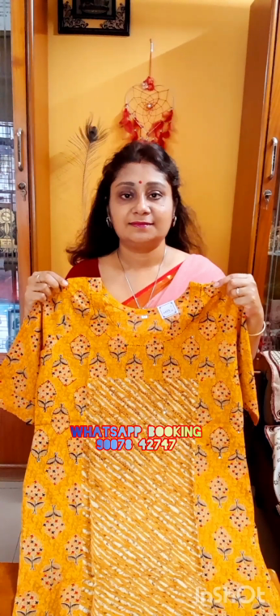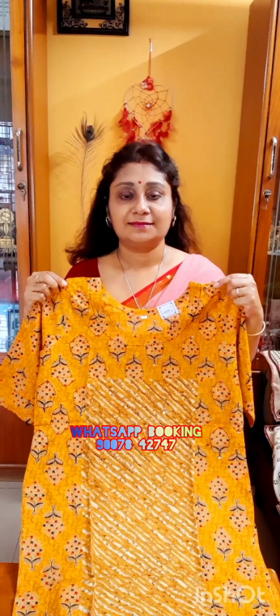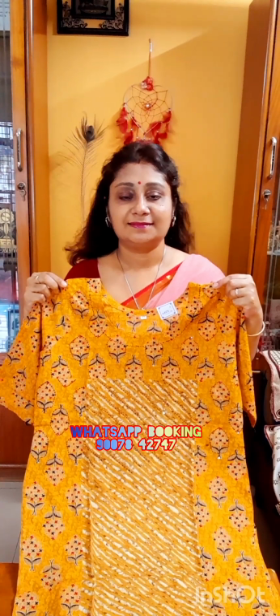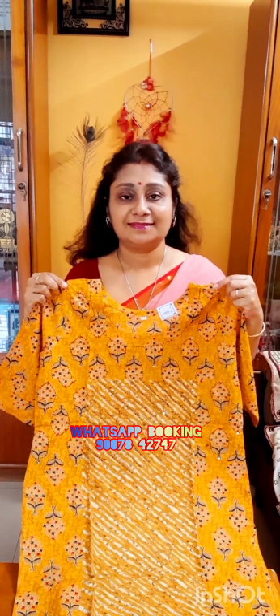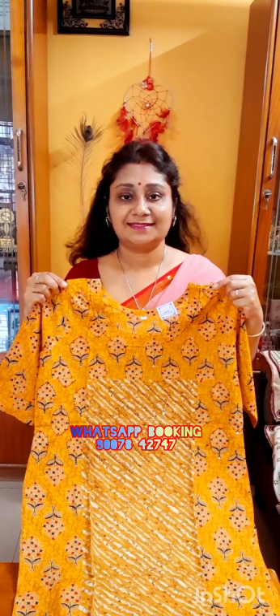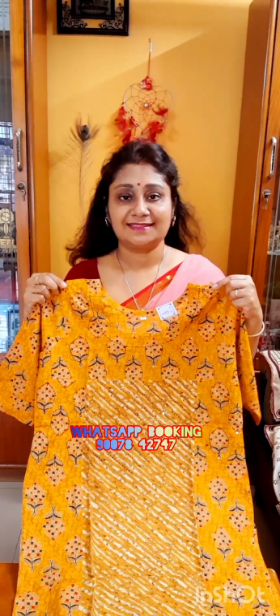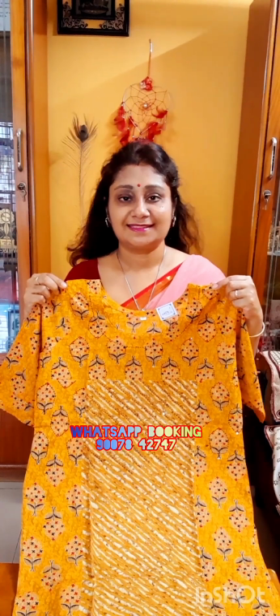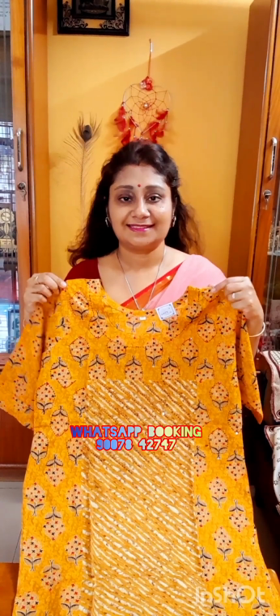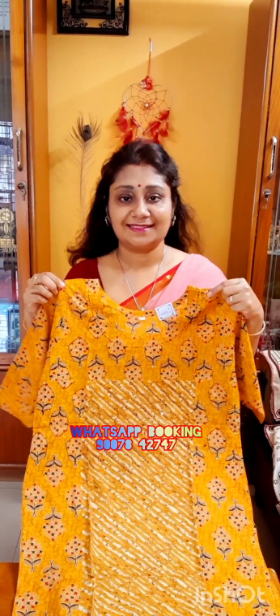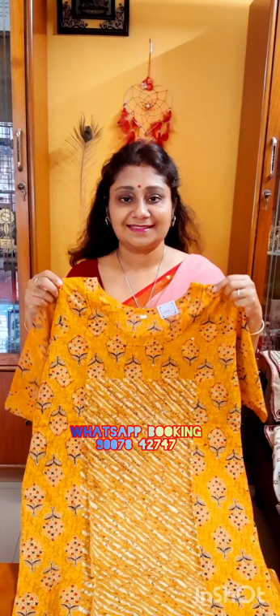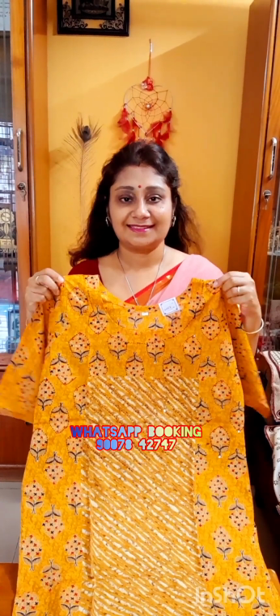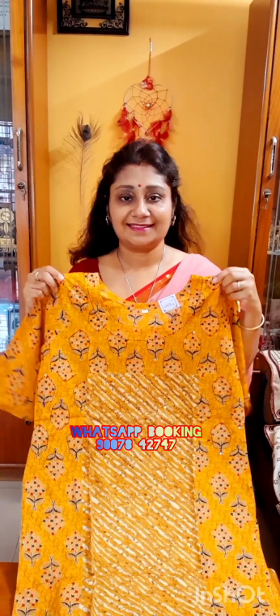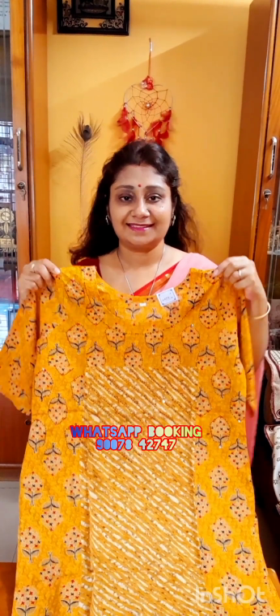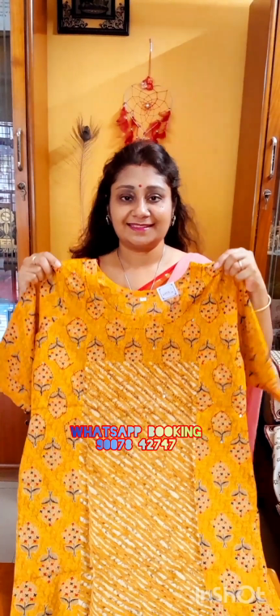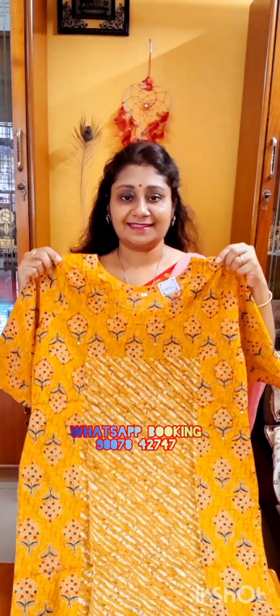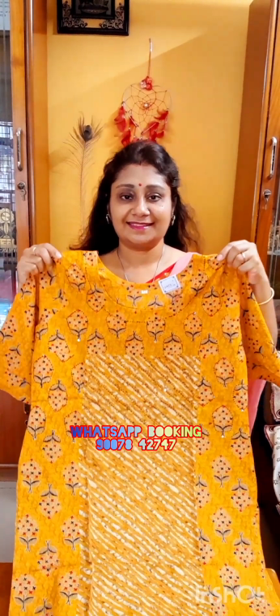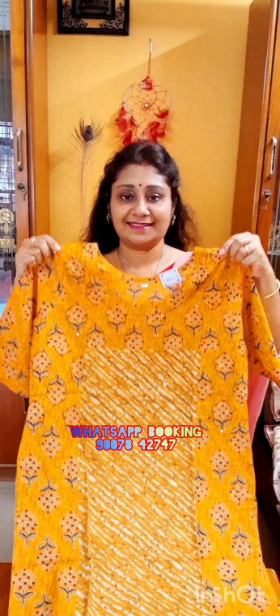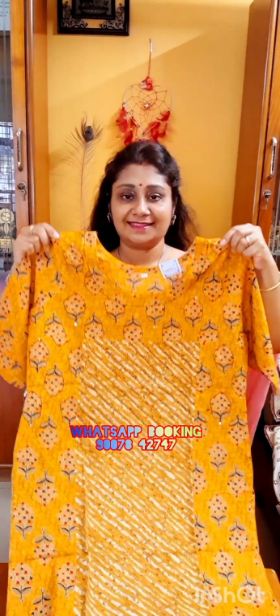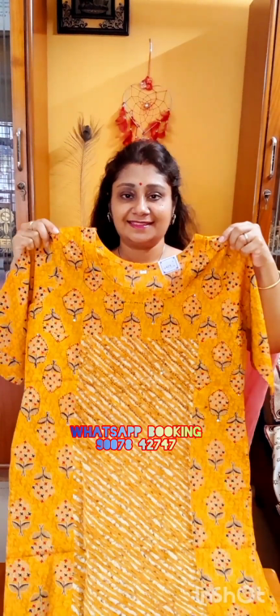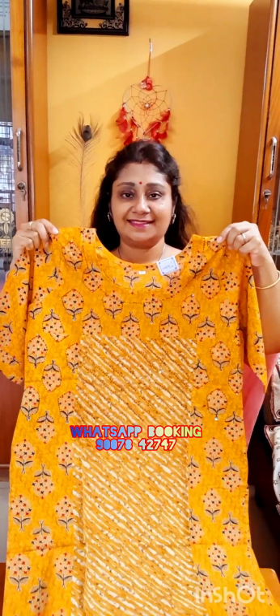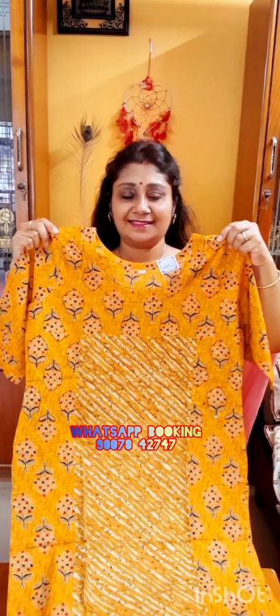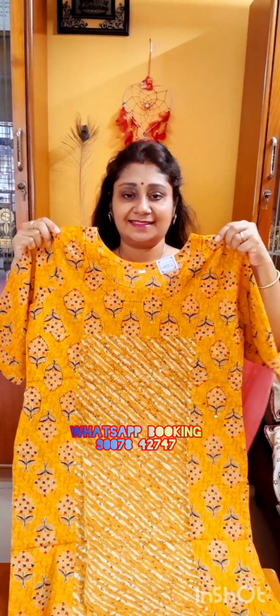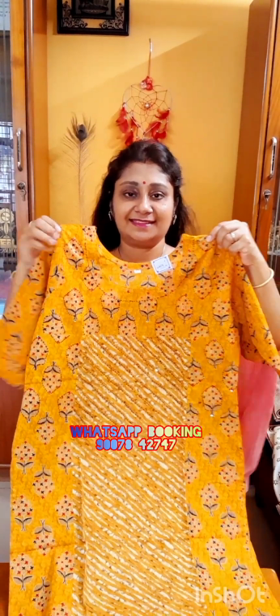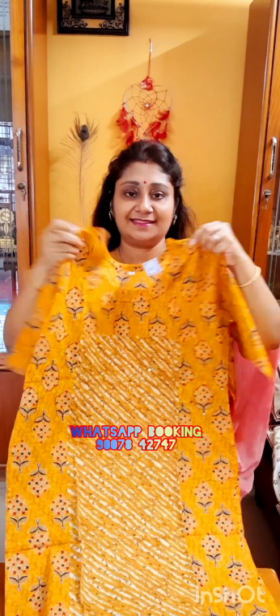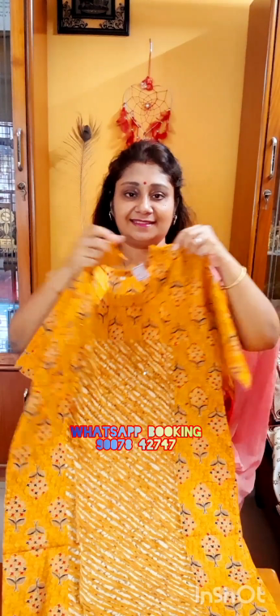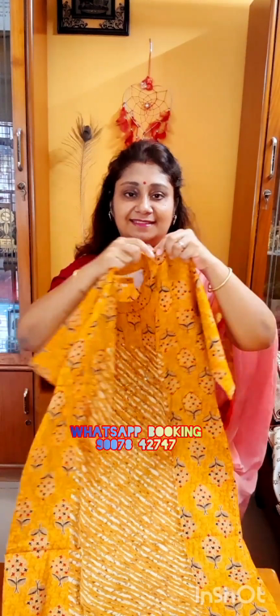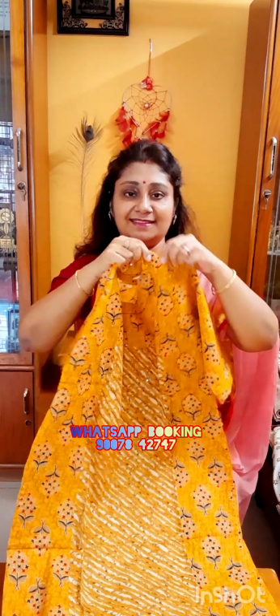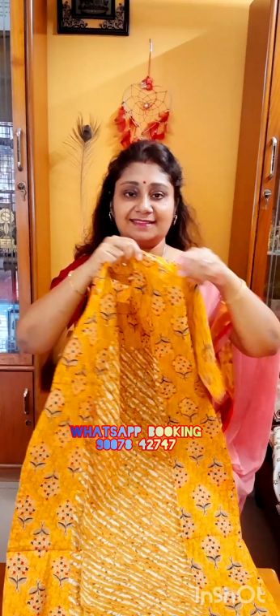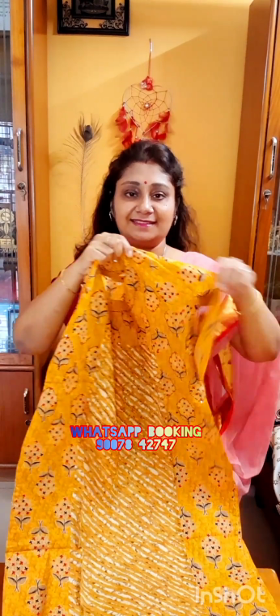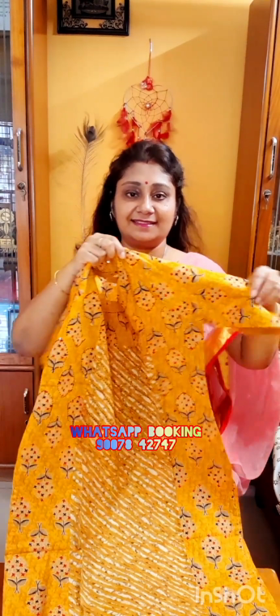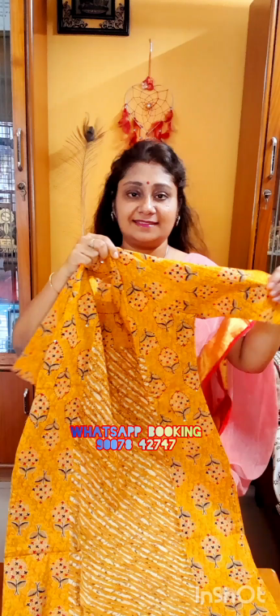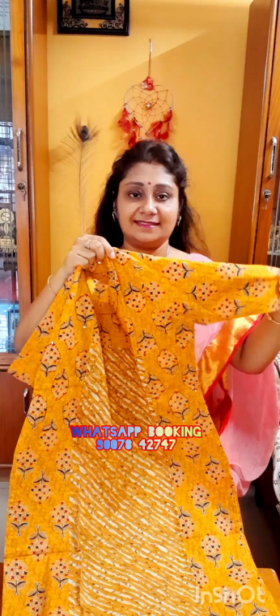Hello, welcome back to a short video of Alankrita Boutique. Very very short video.